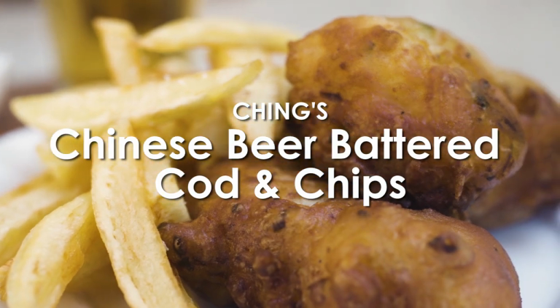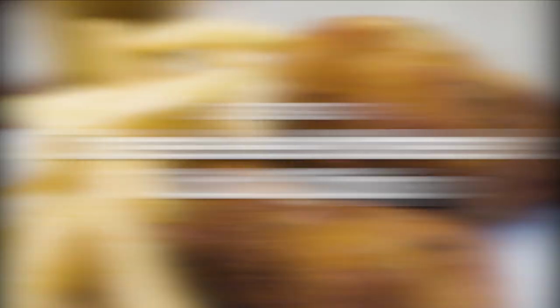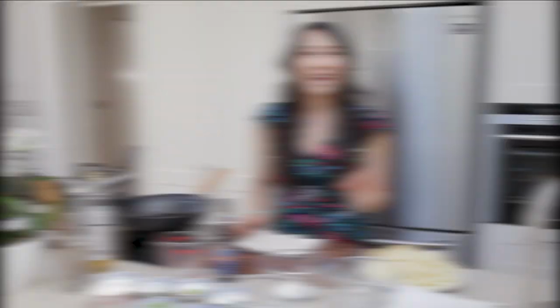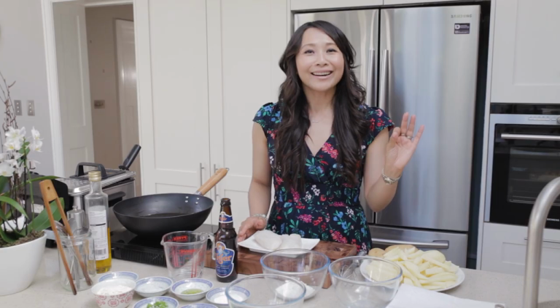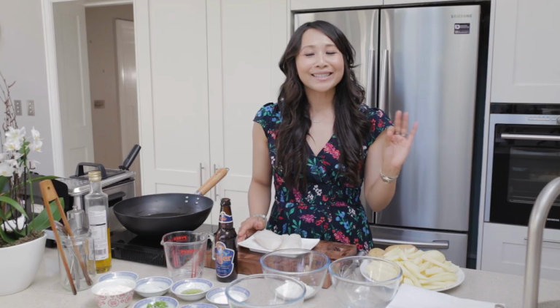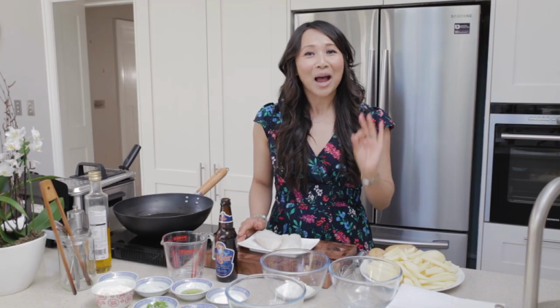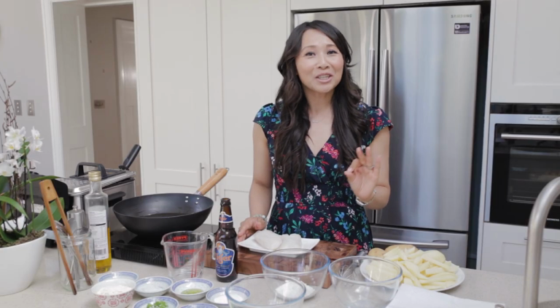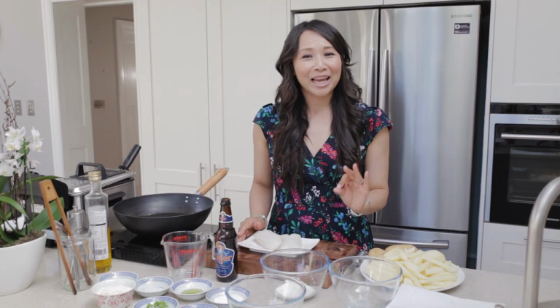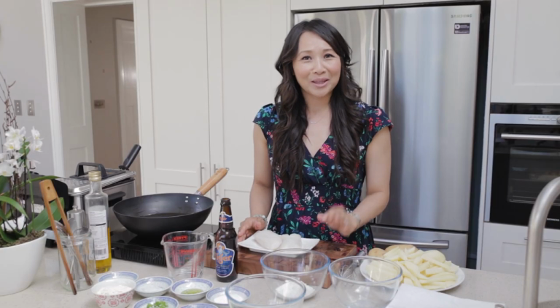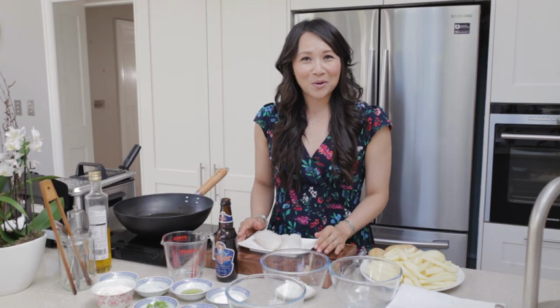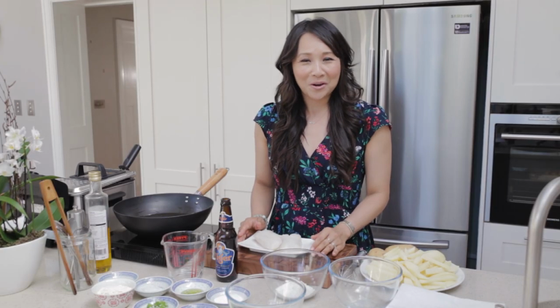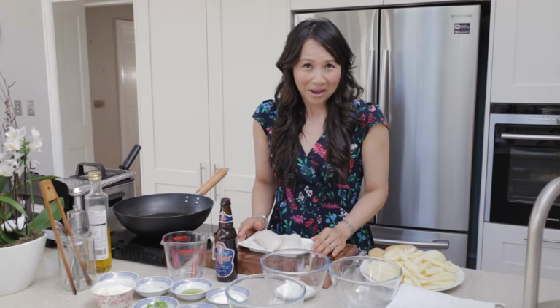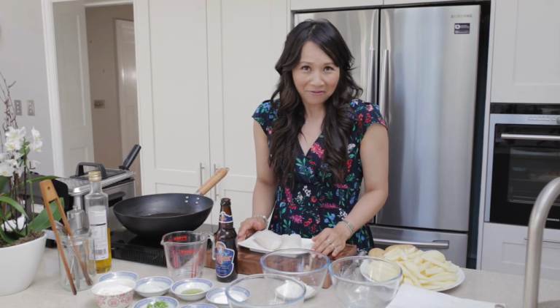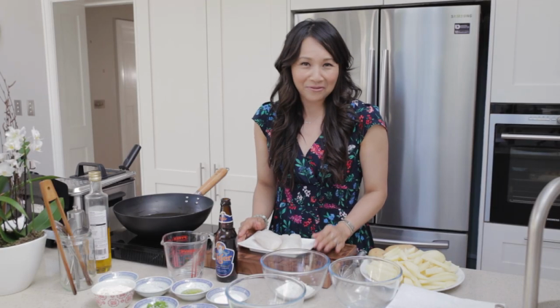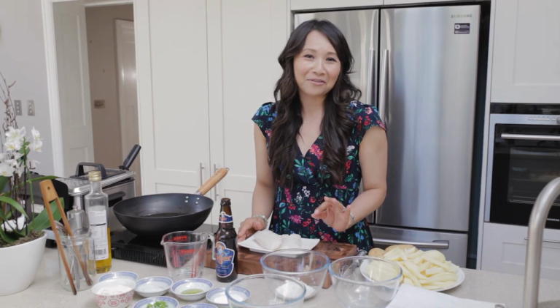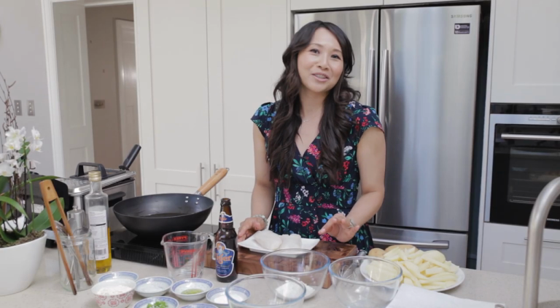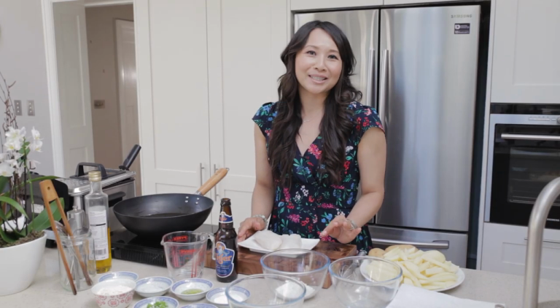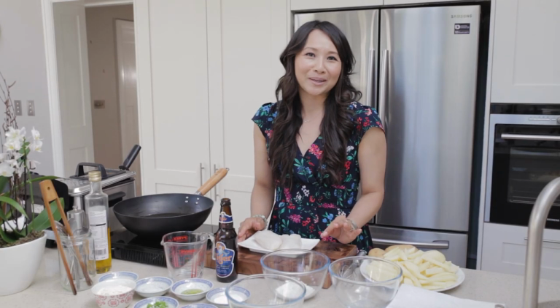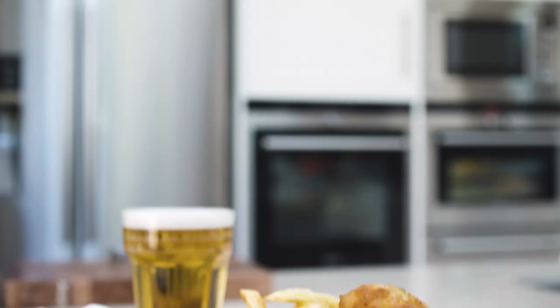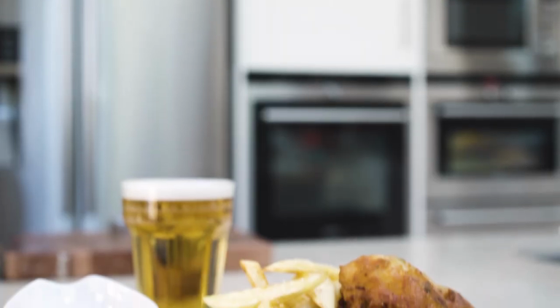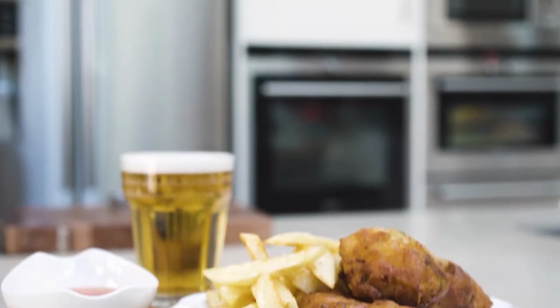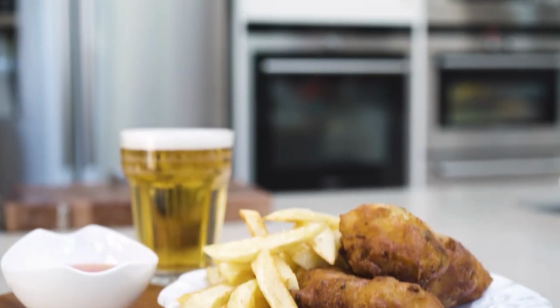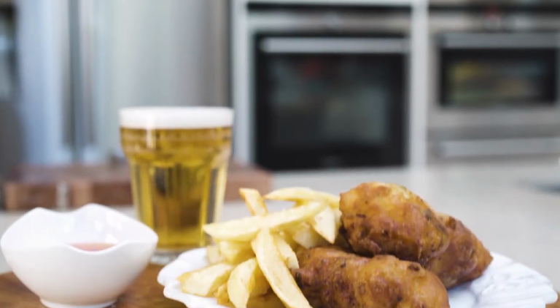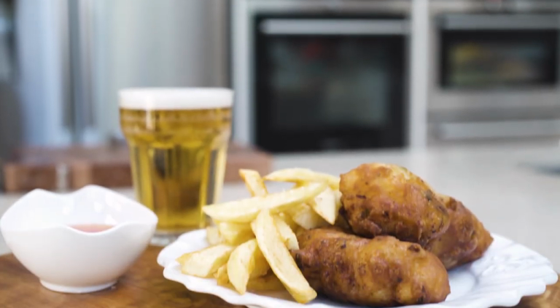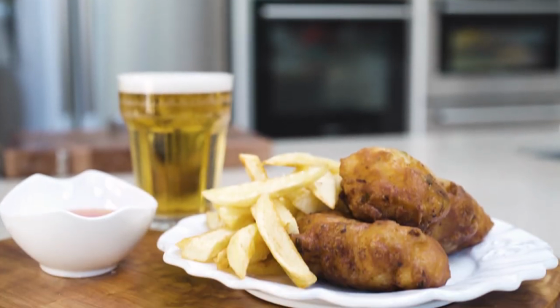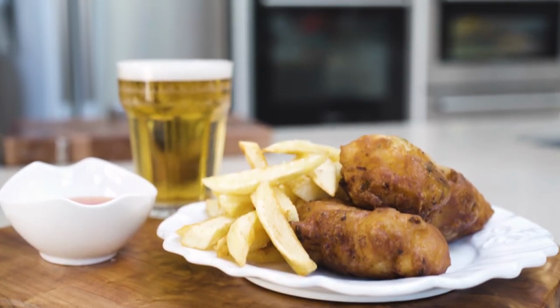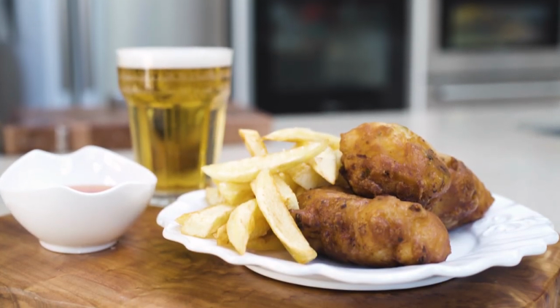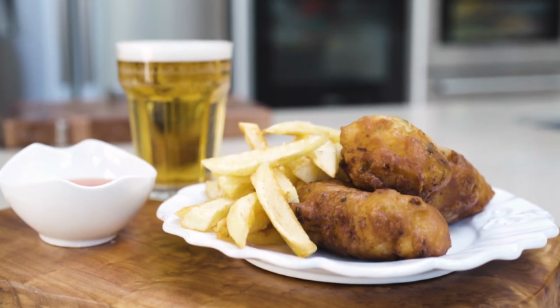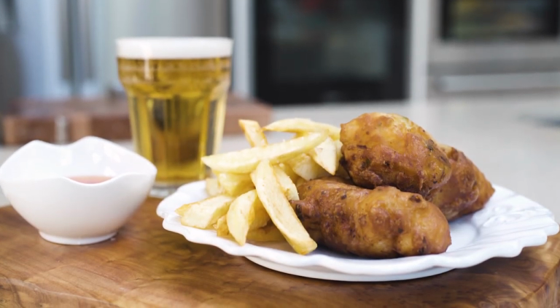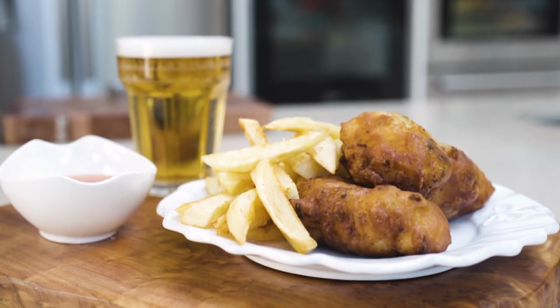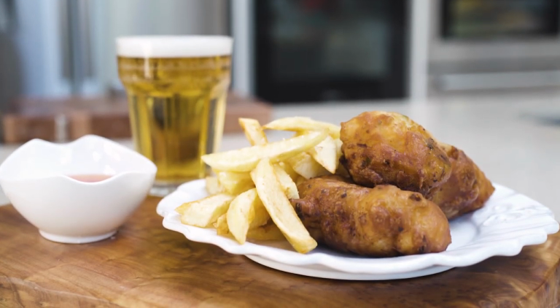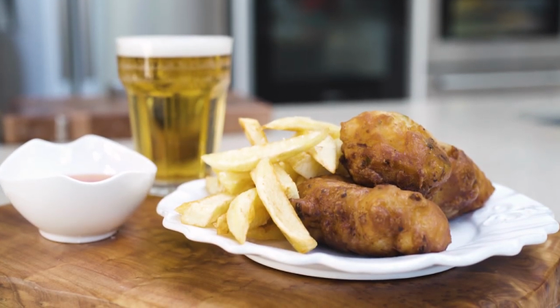Hey guys, so I want to share with you one of my favourite fish recipes. It's my Chinese beer battered cod and chips.